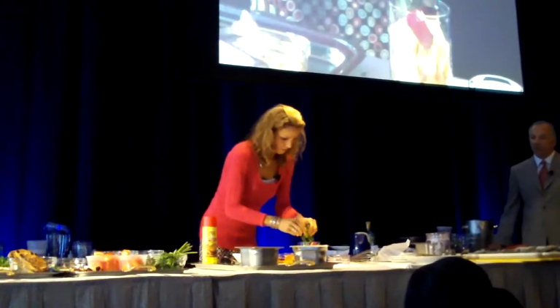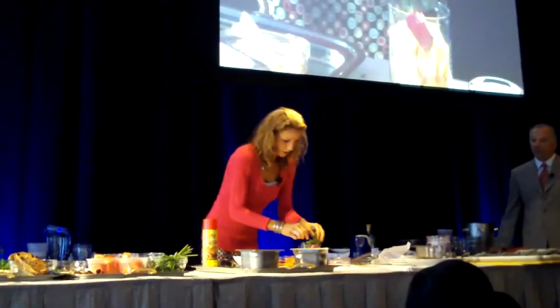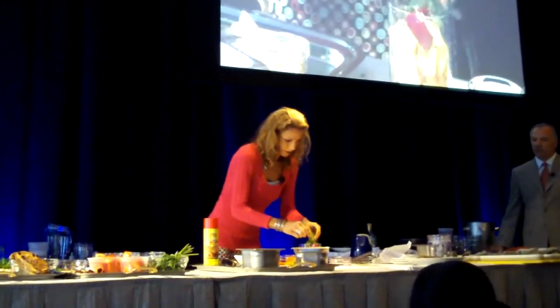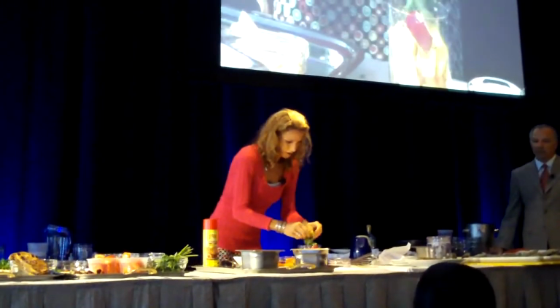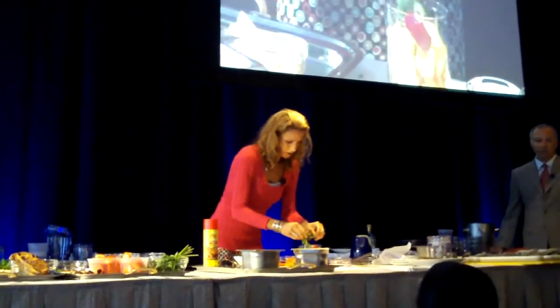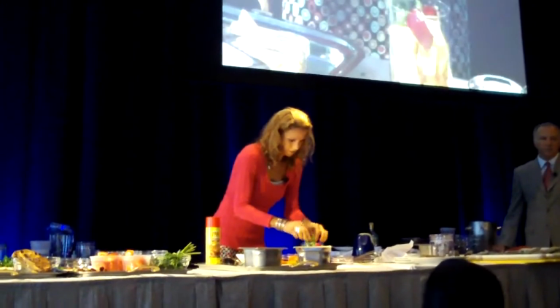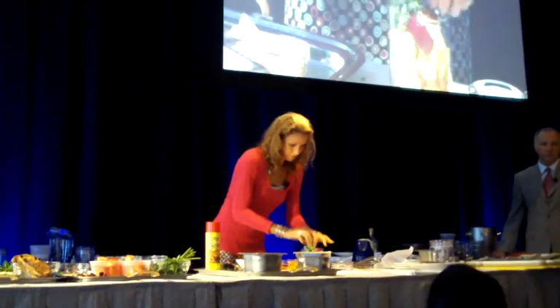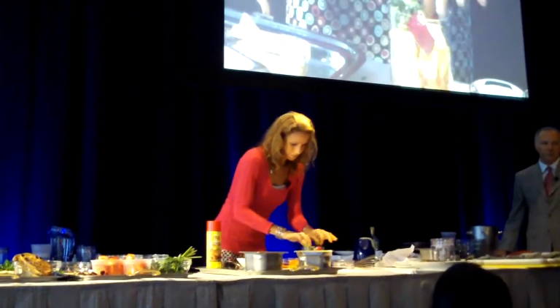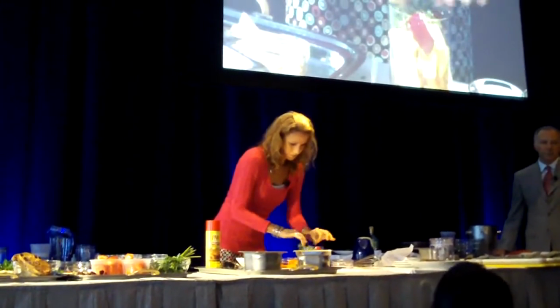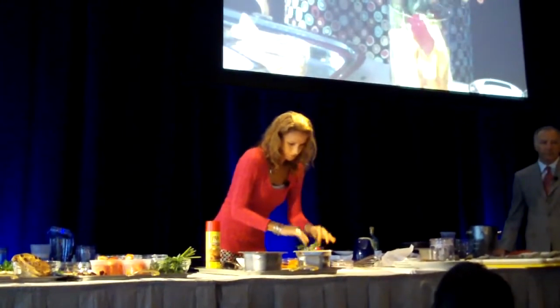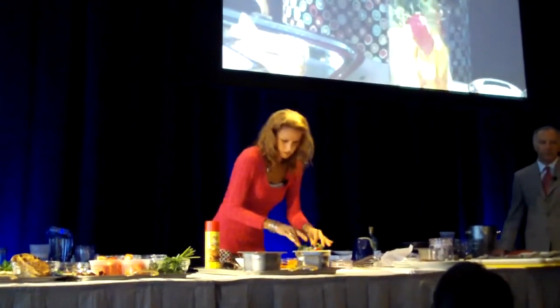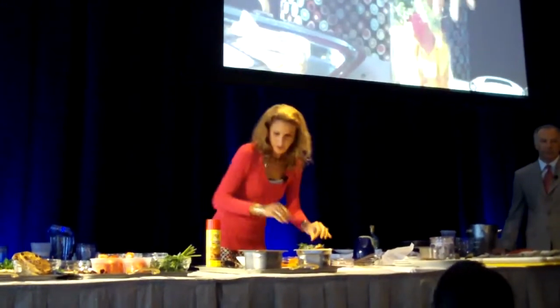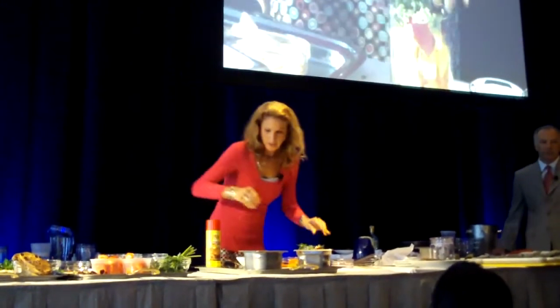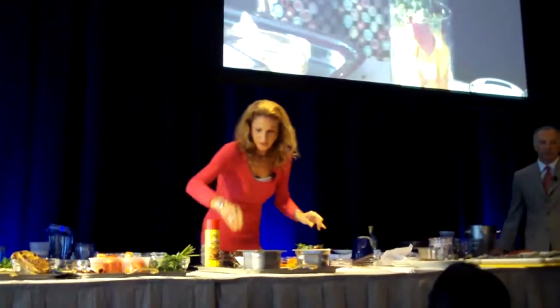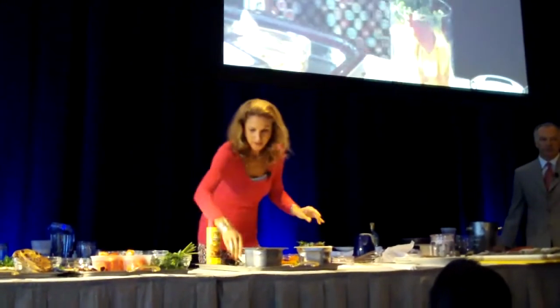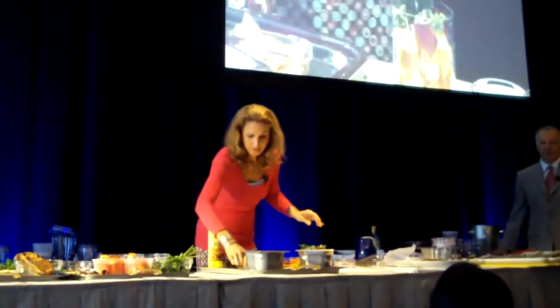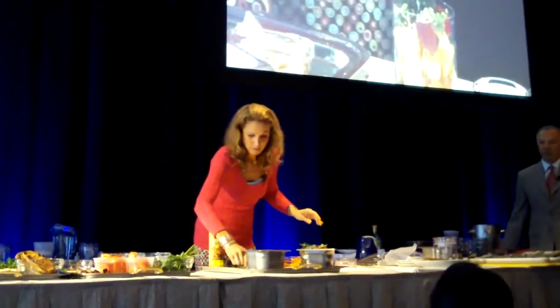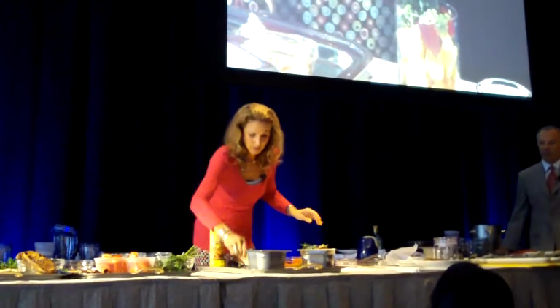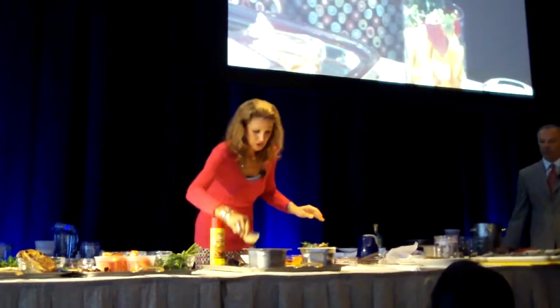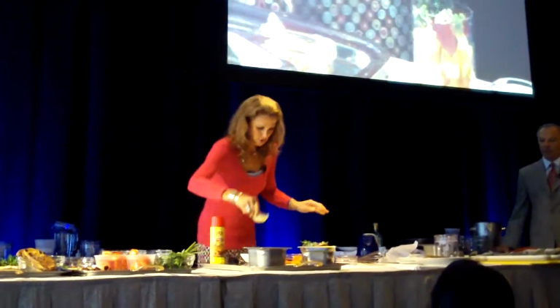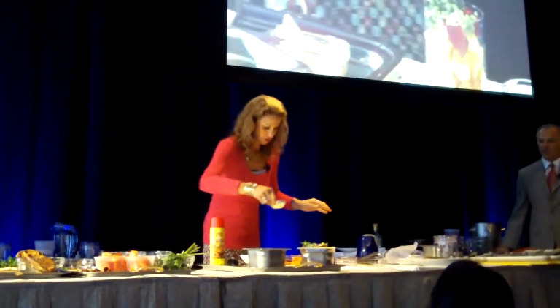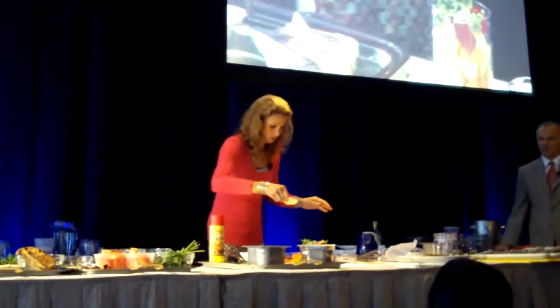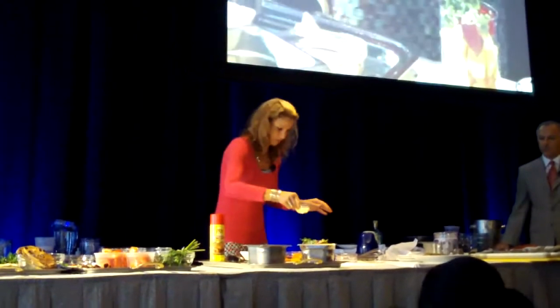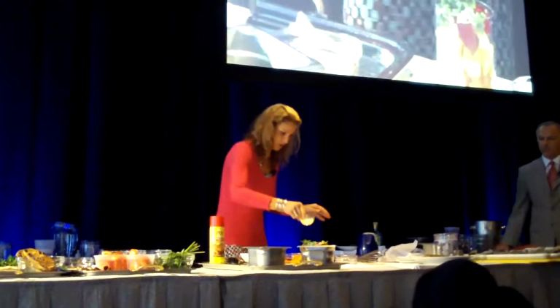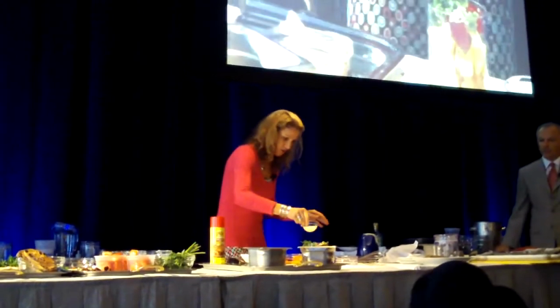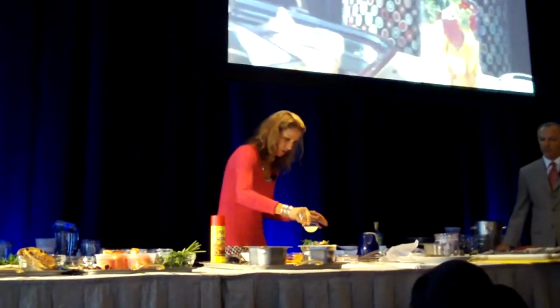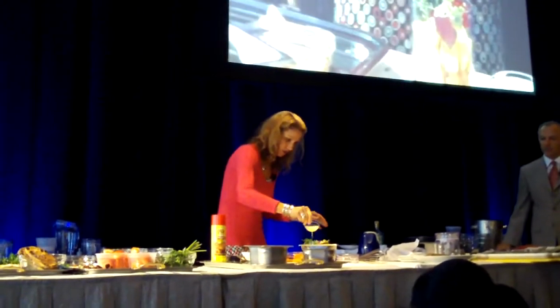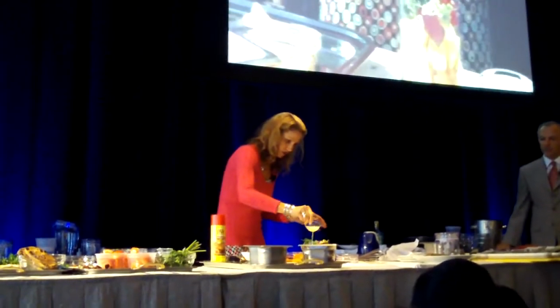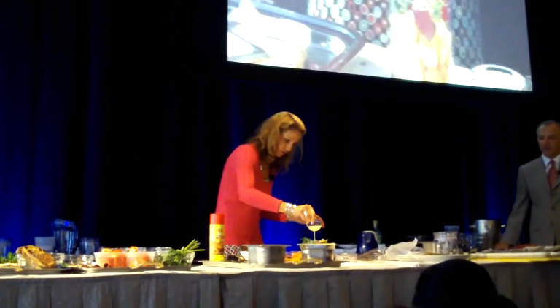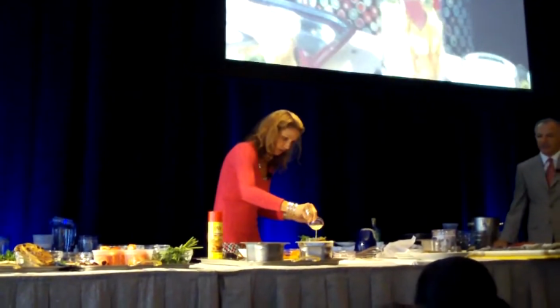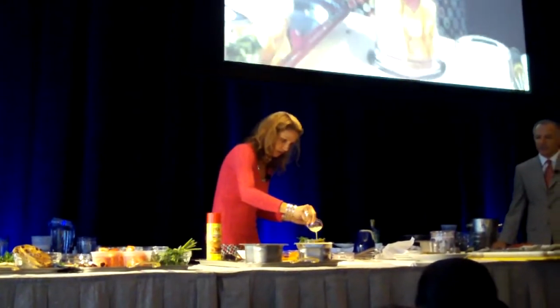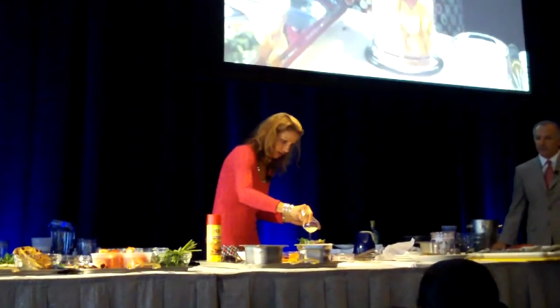Get that in there. And some lemon juice. And you can season this with salt and pepper later.